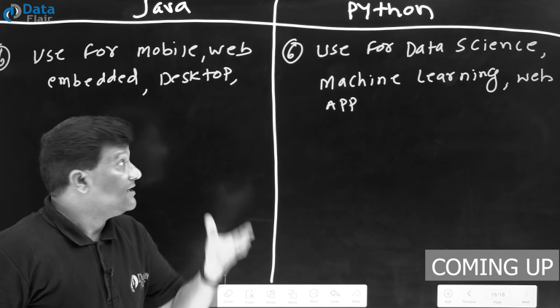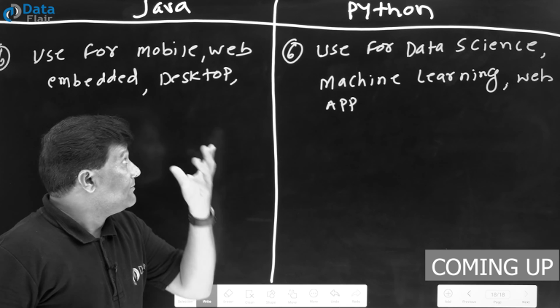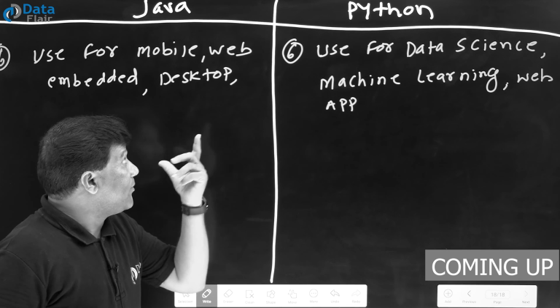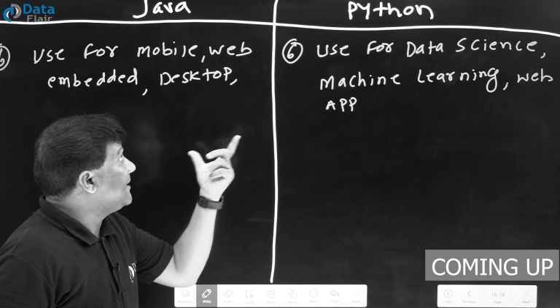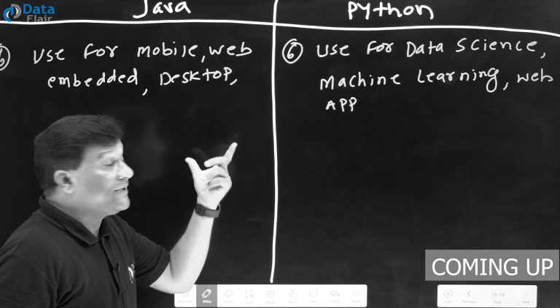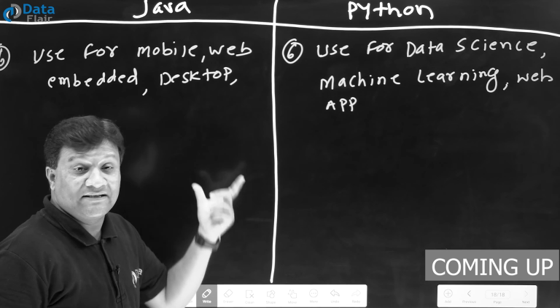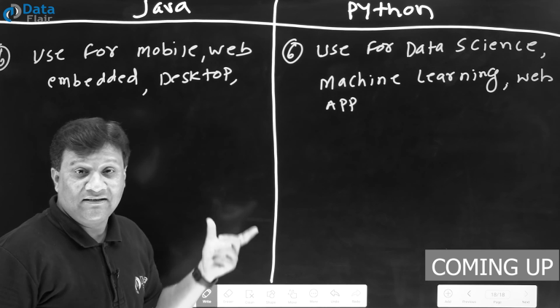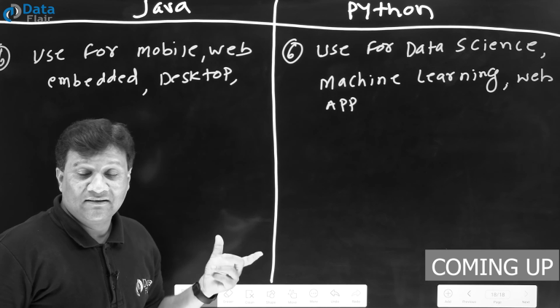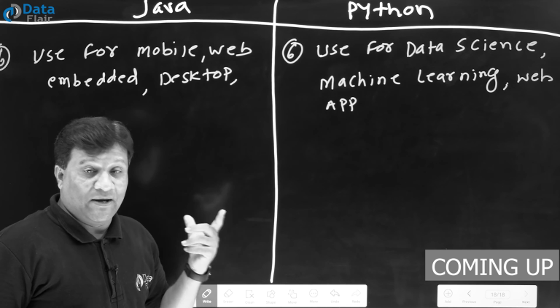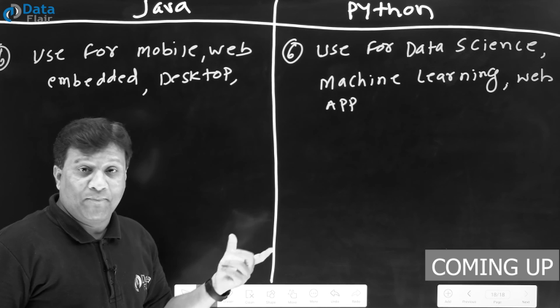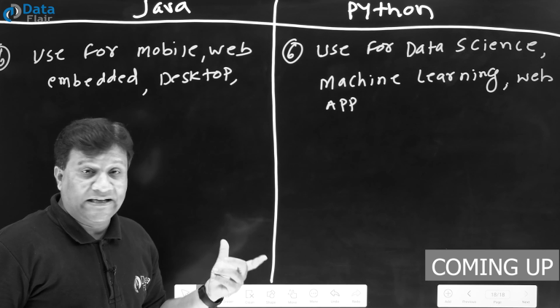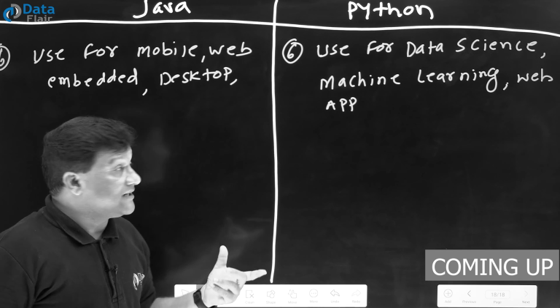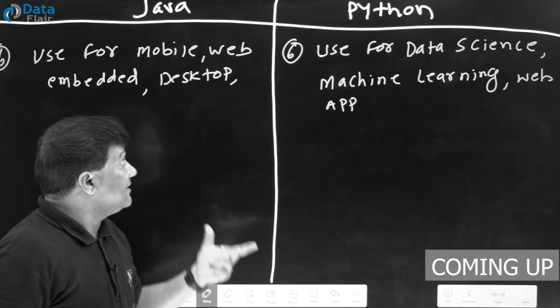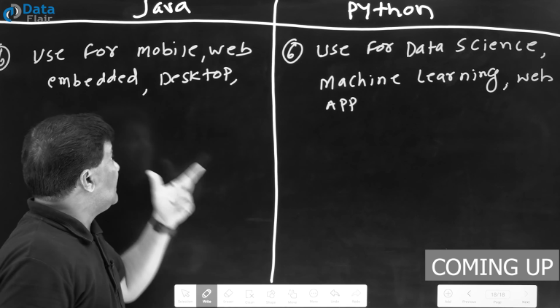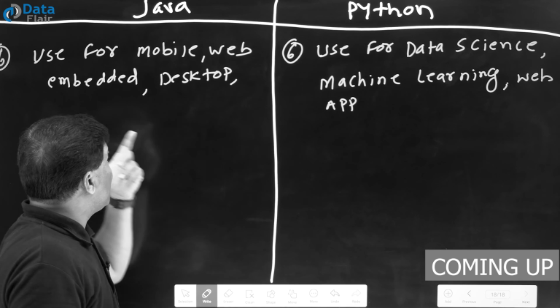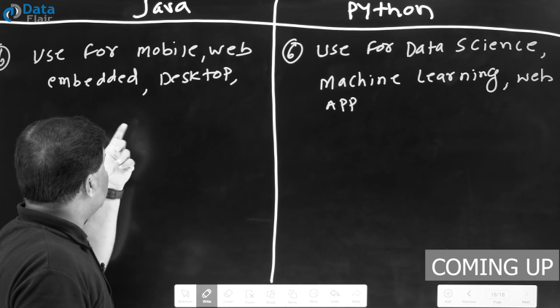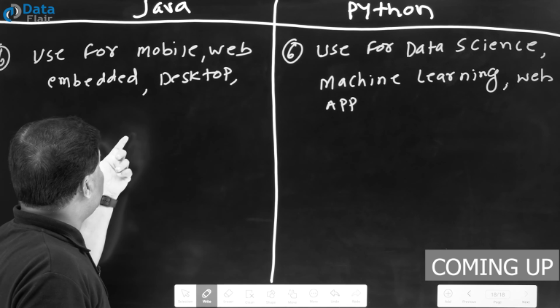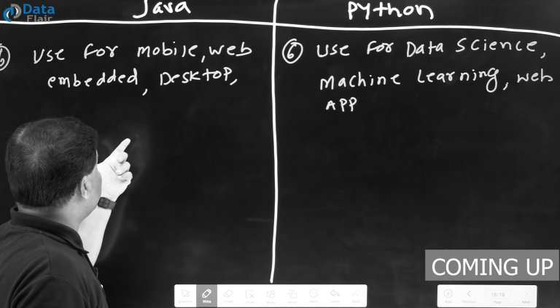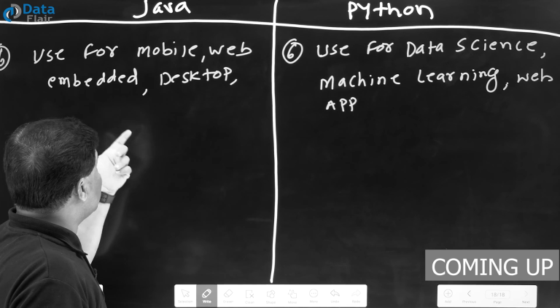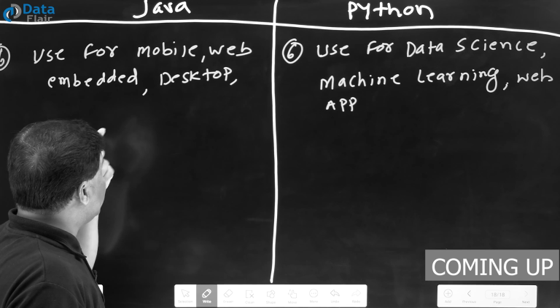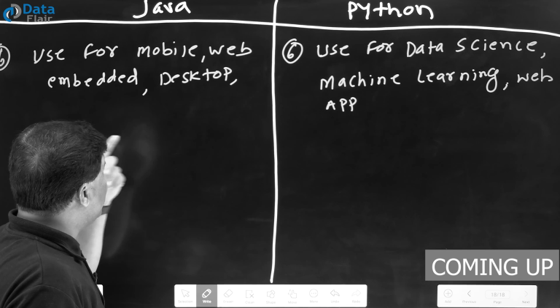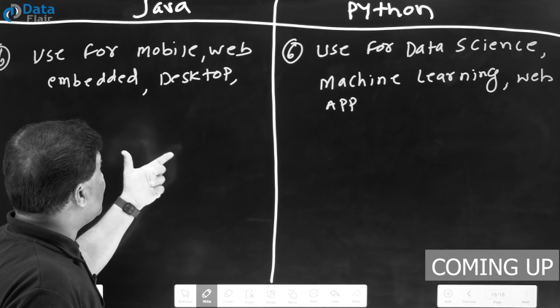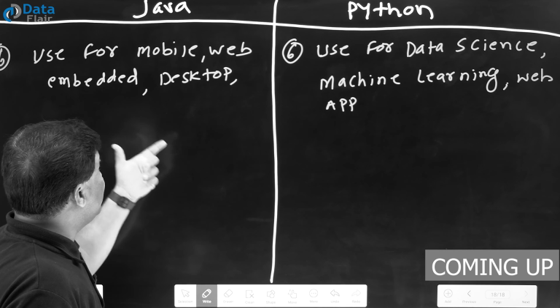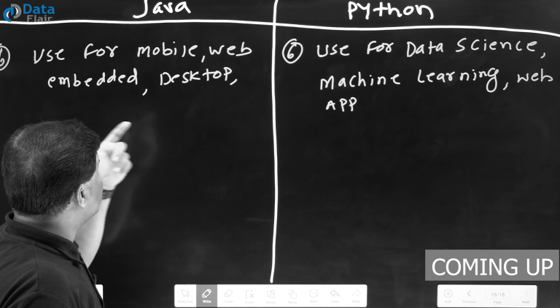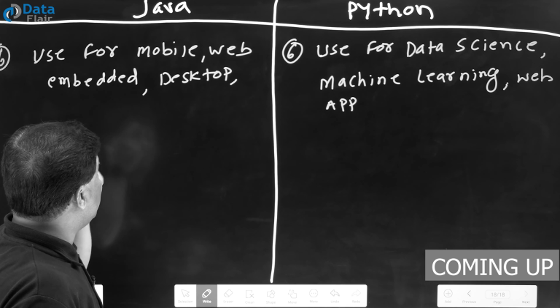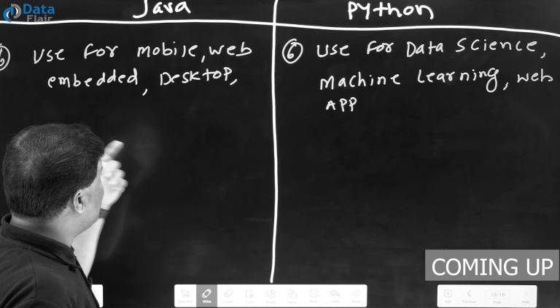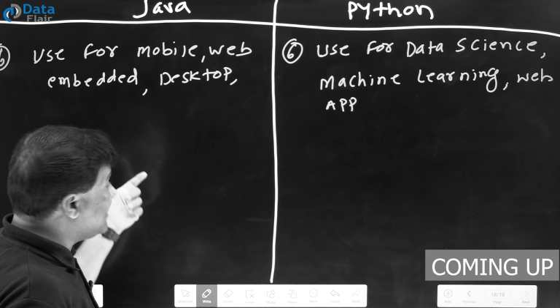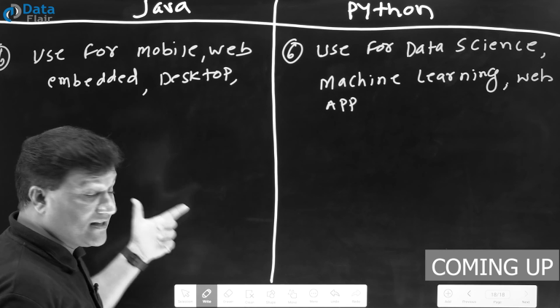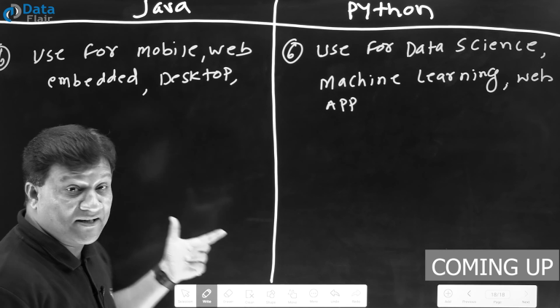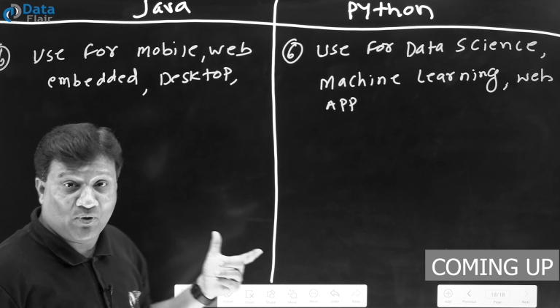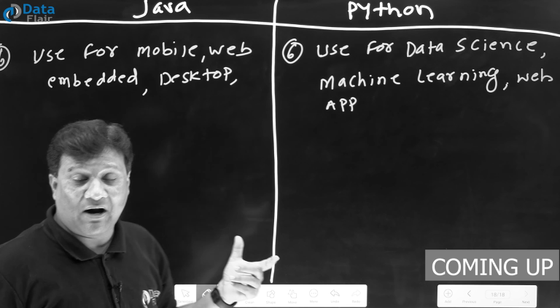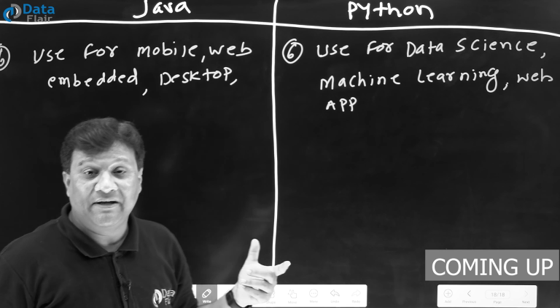Java is used in mobile application development, web application development, enterprise application development, gaming application development, and embedded system programming.